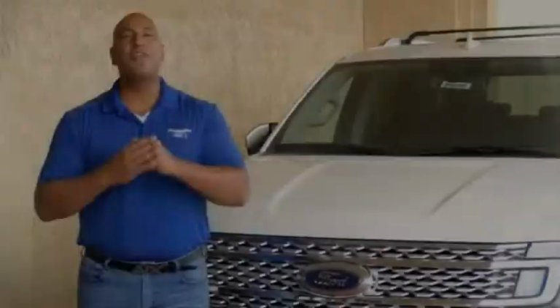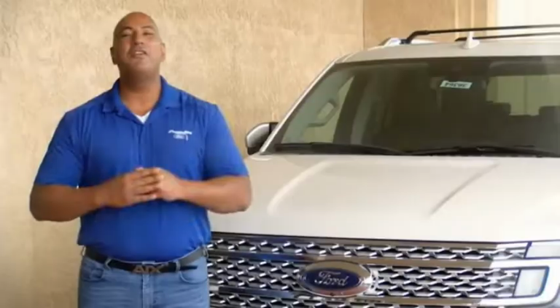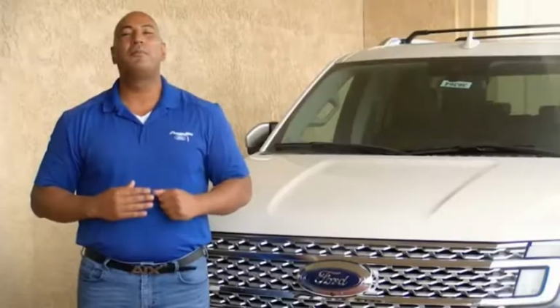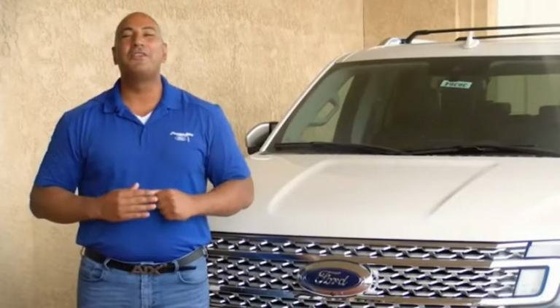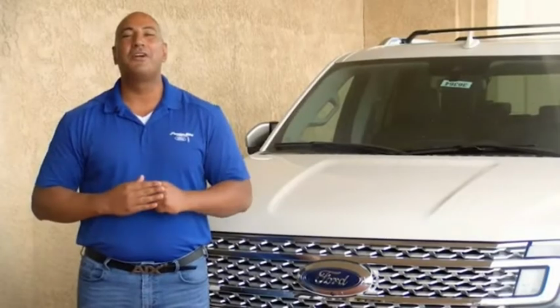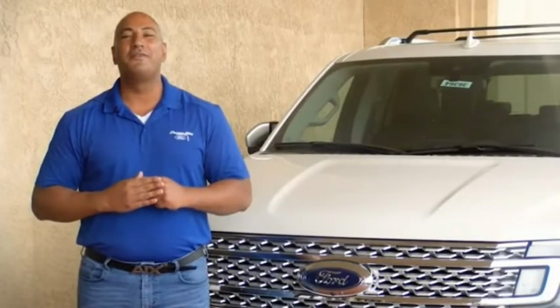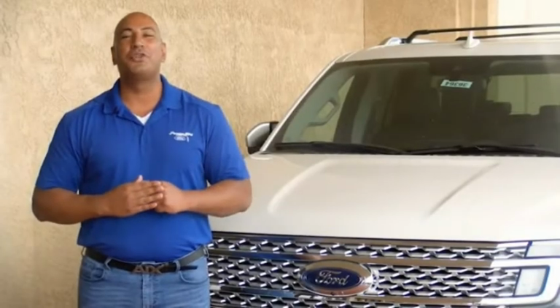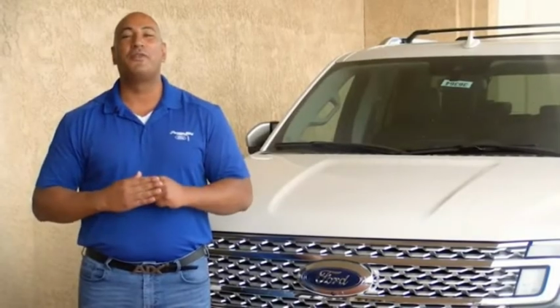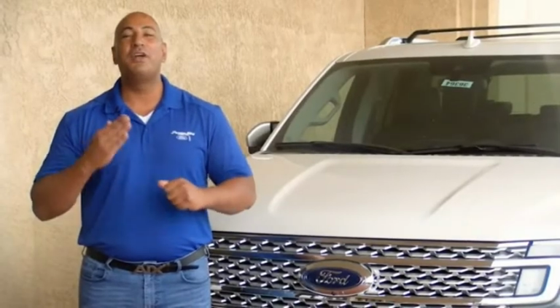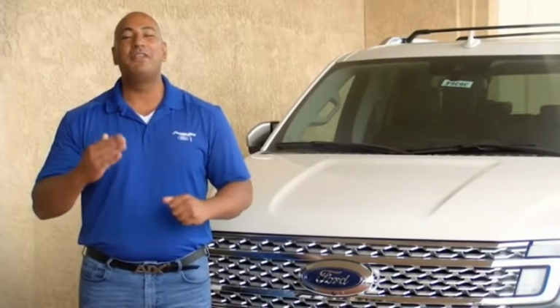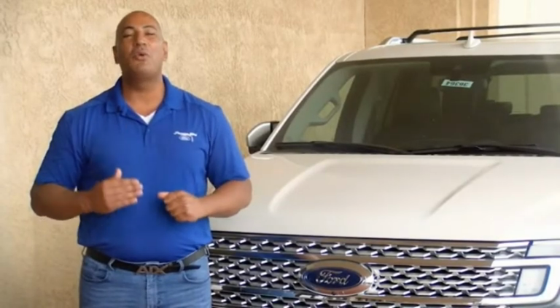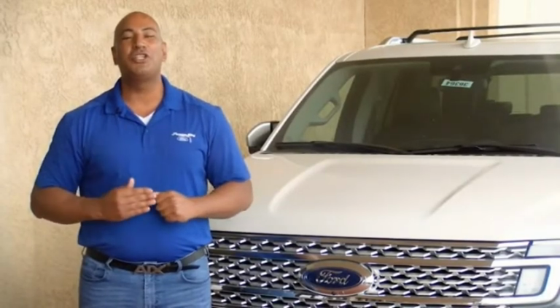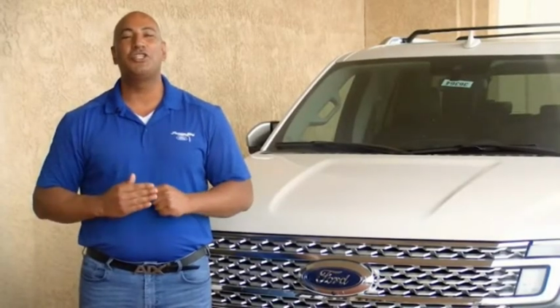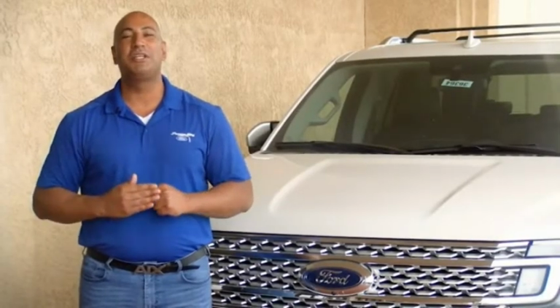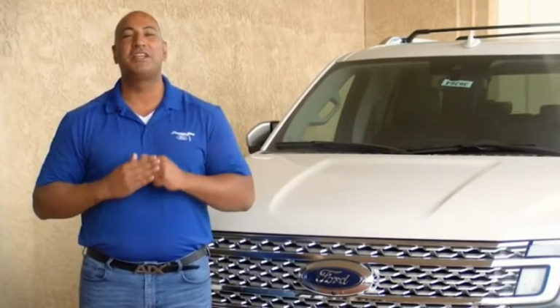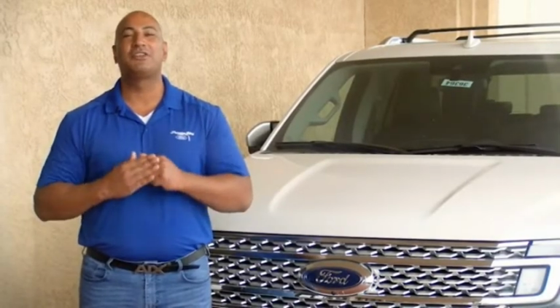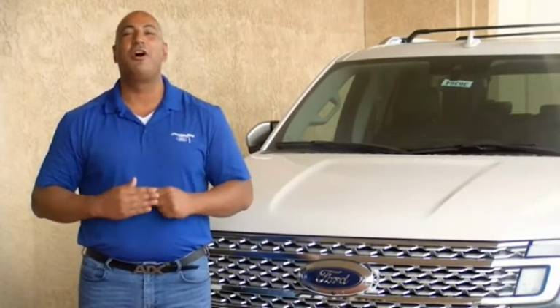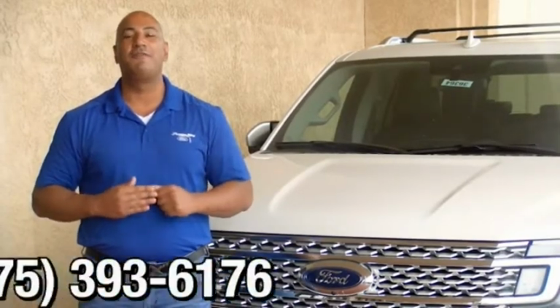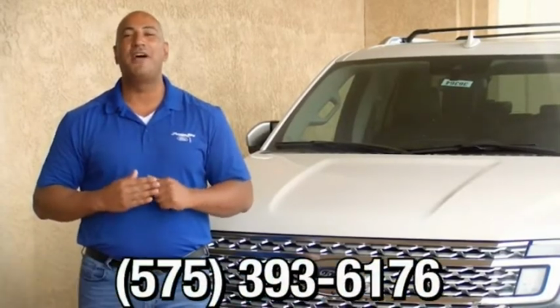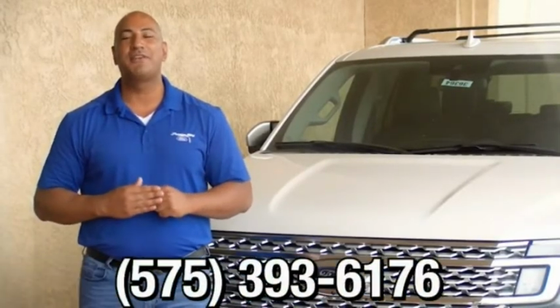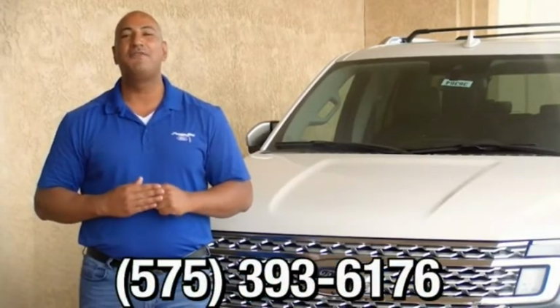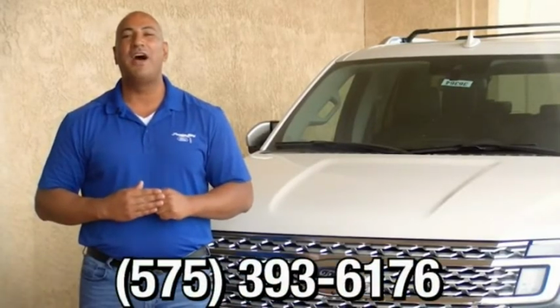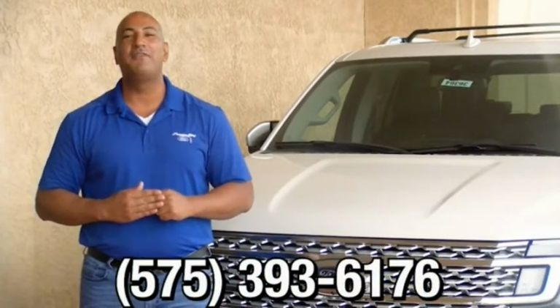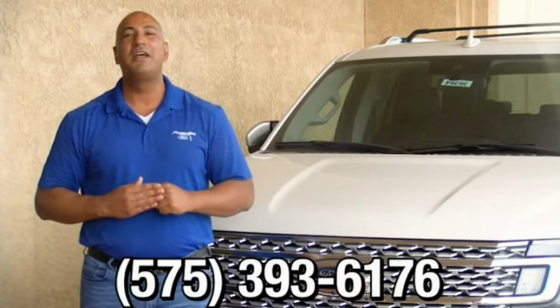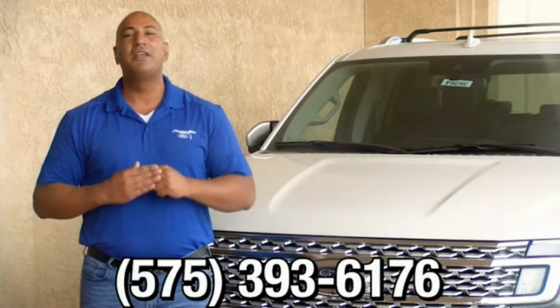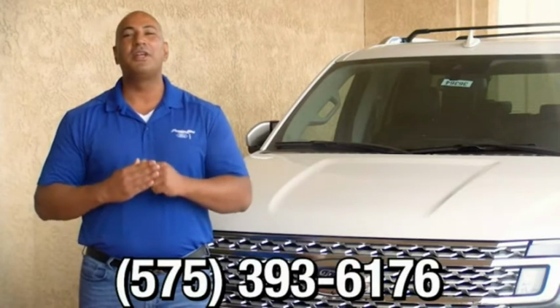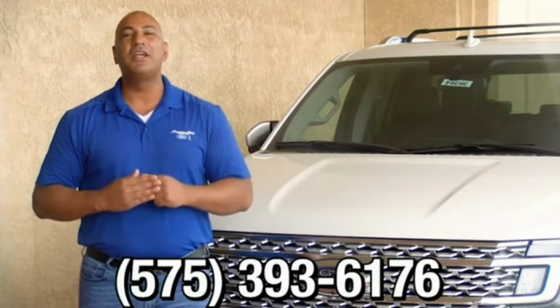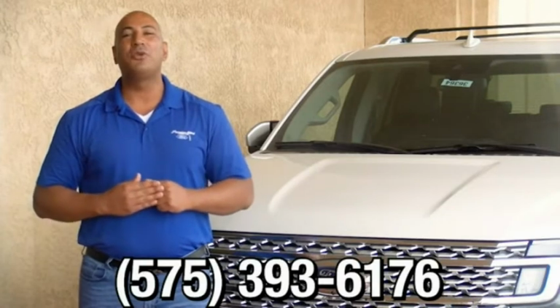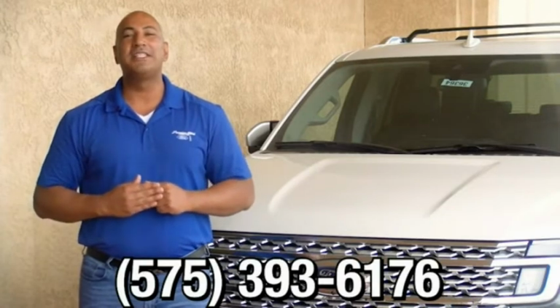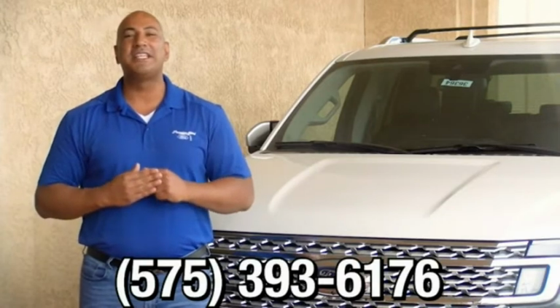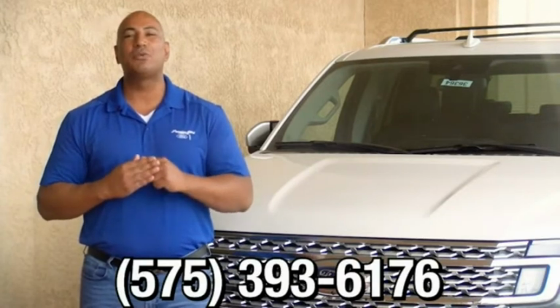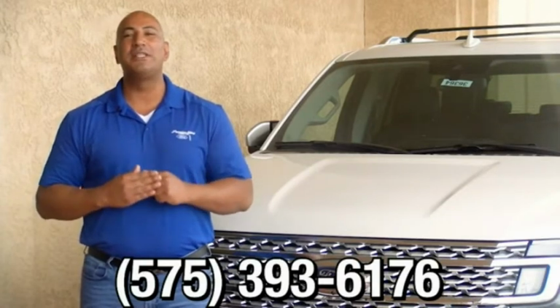Thank you for browsing our inventory. If you have any questions, please give us a call at 575-393-6176.